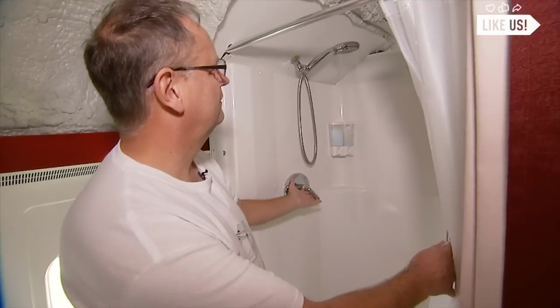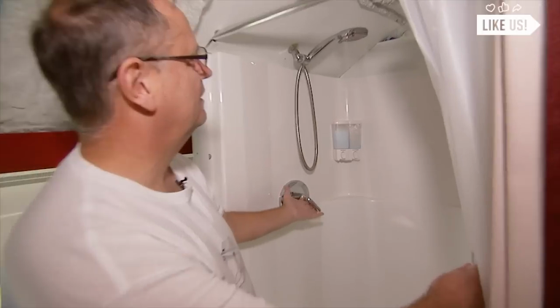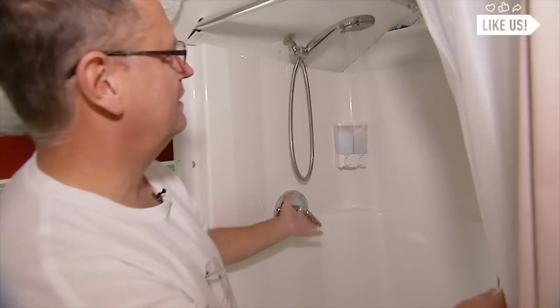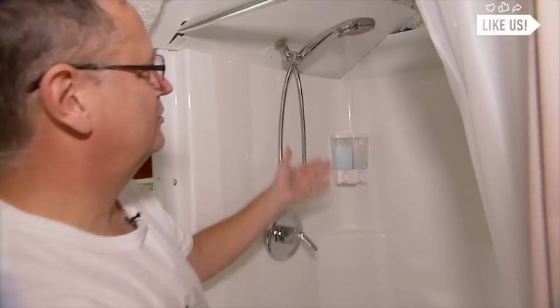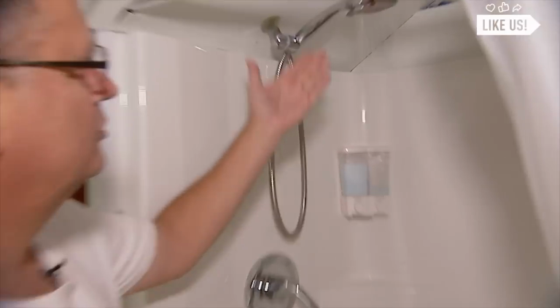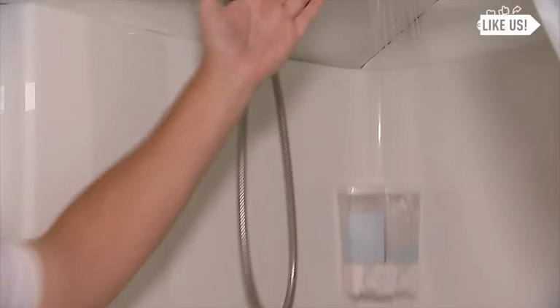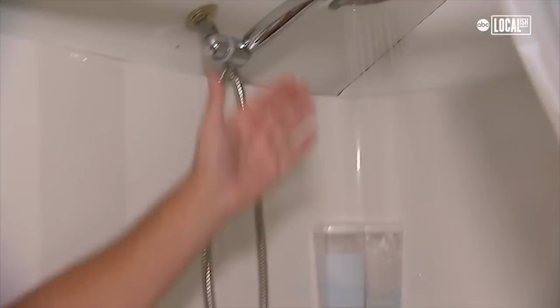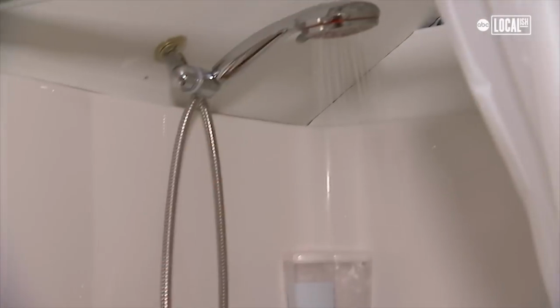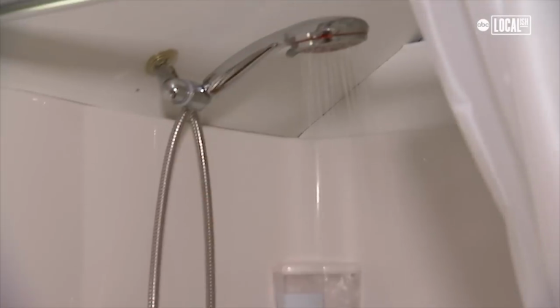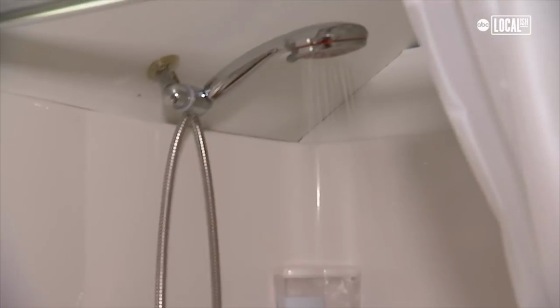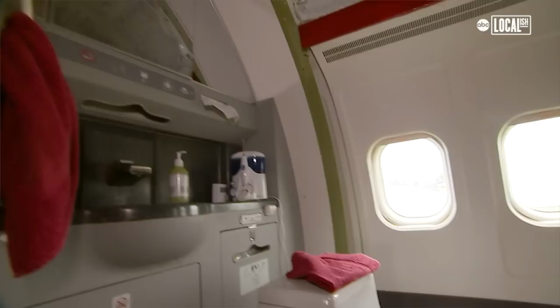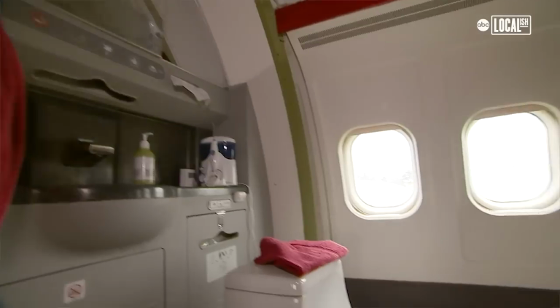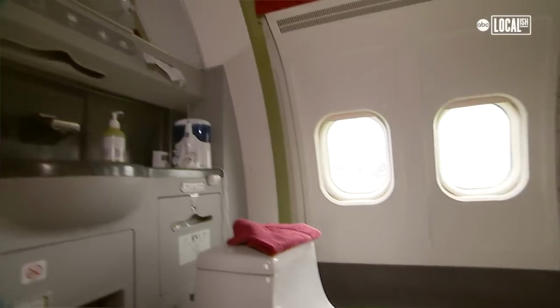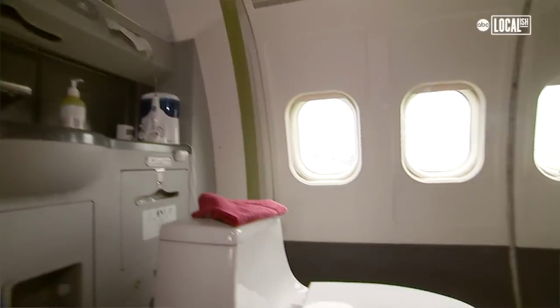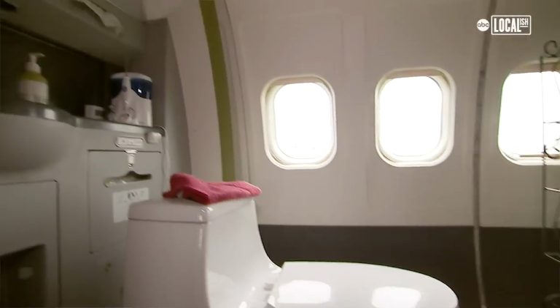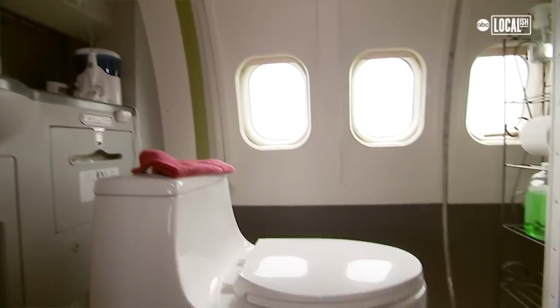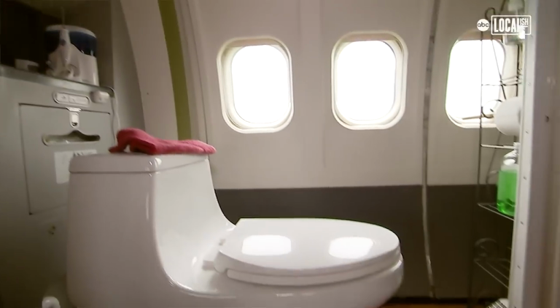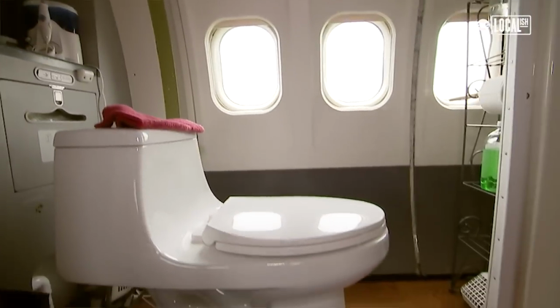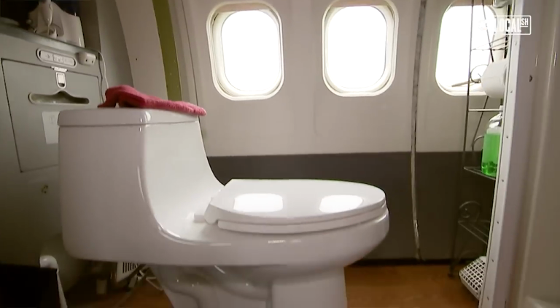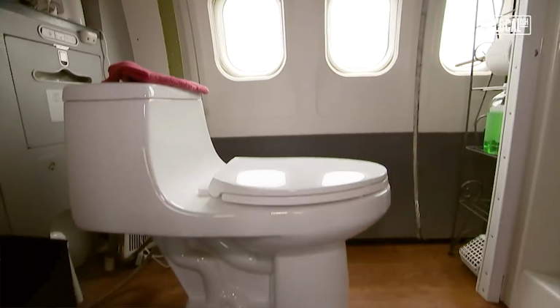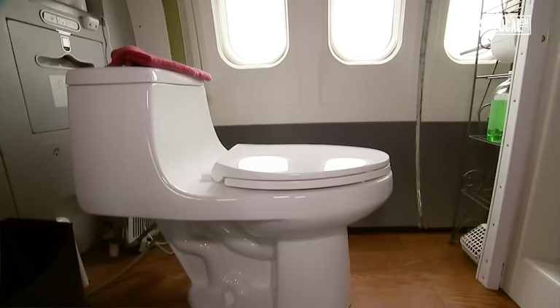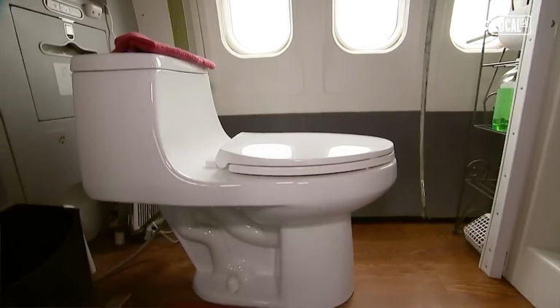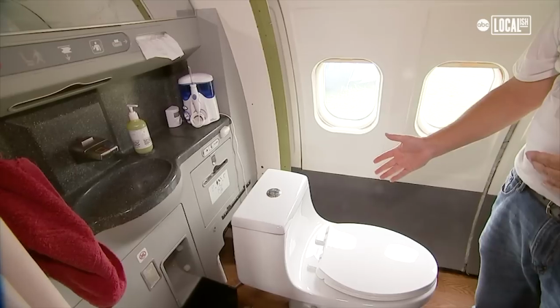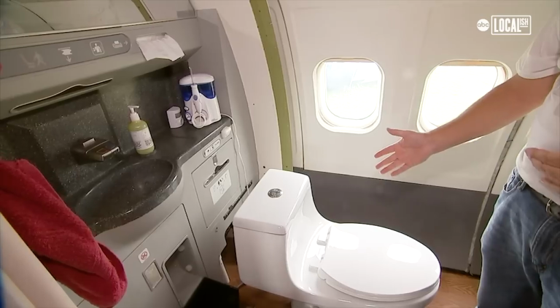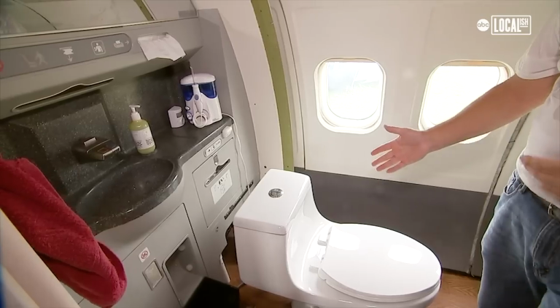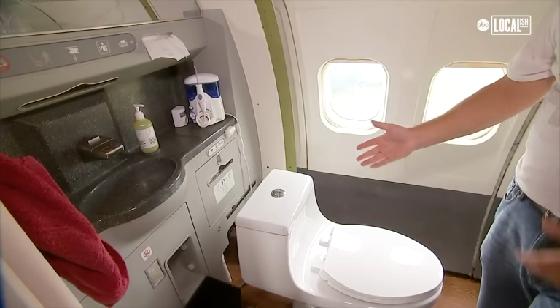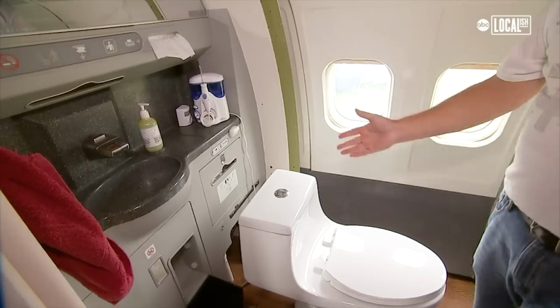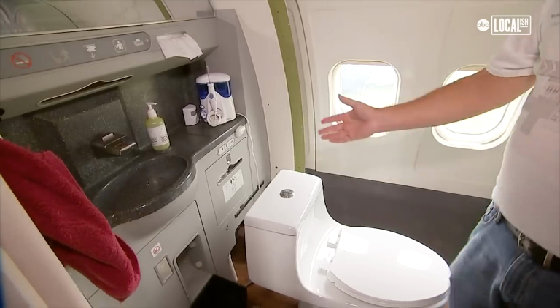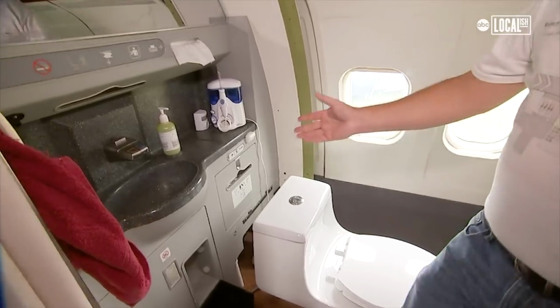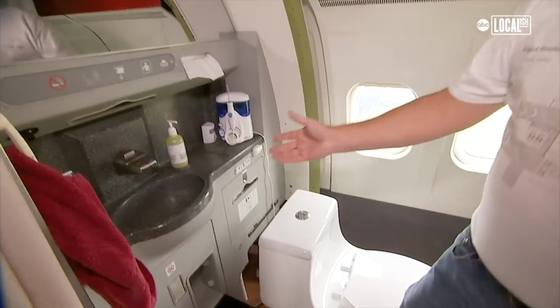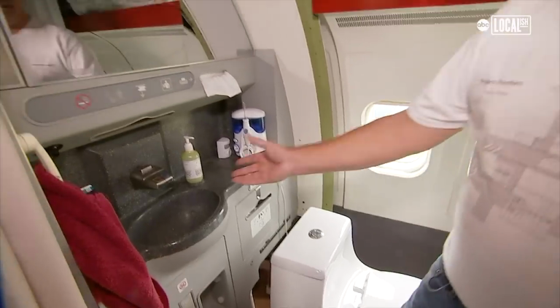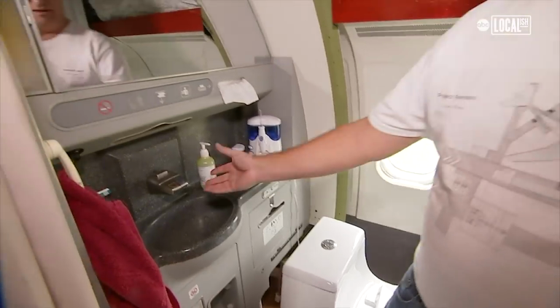We put in a full-size master bath shower, hot and cold water, full-size toilet, and all the amenities.